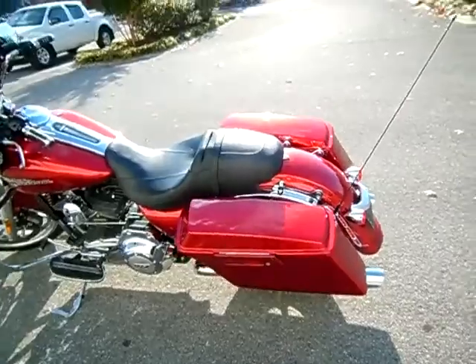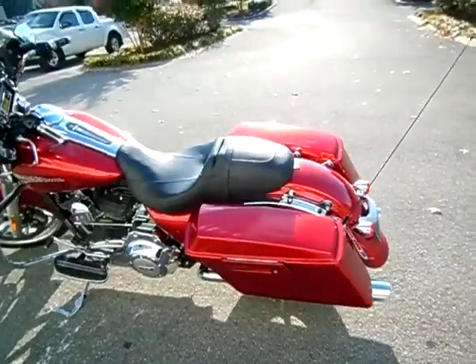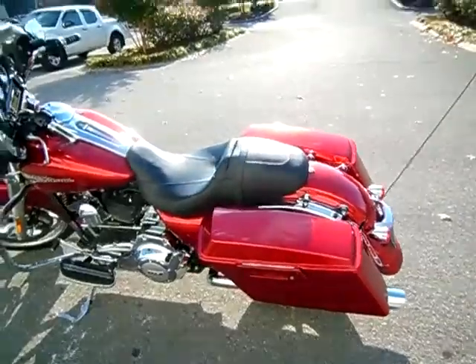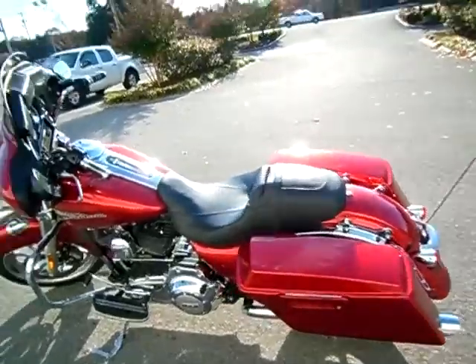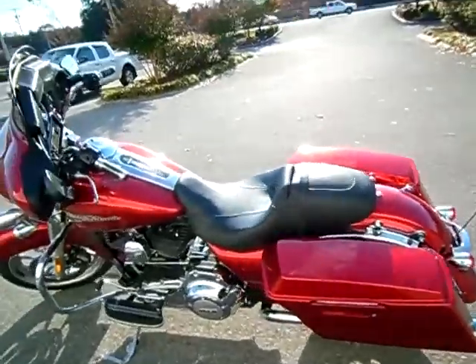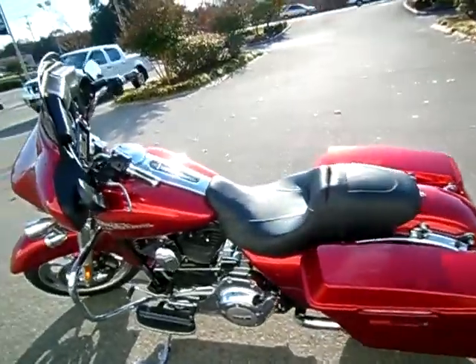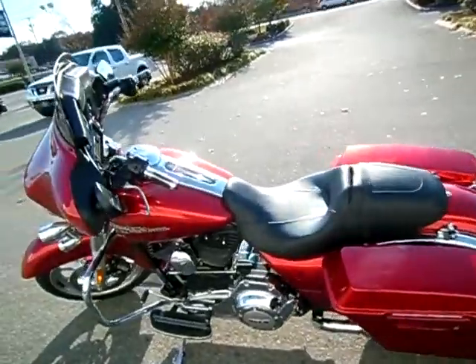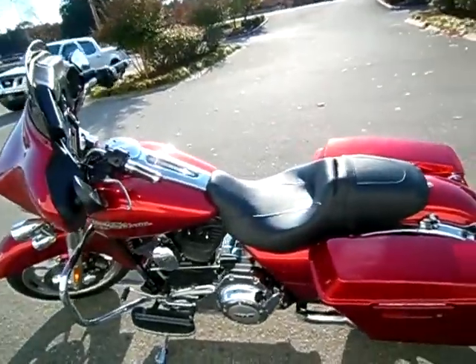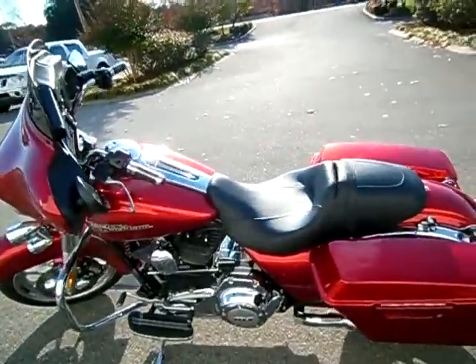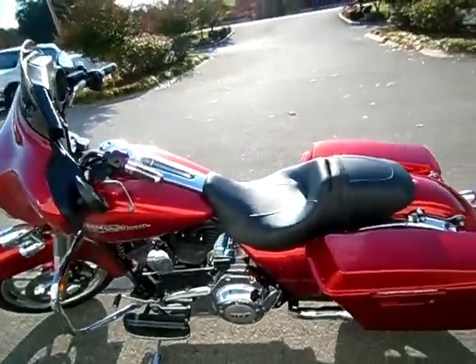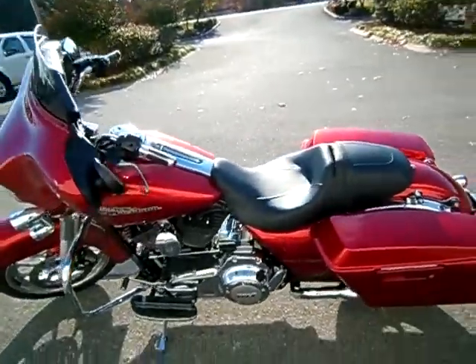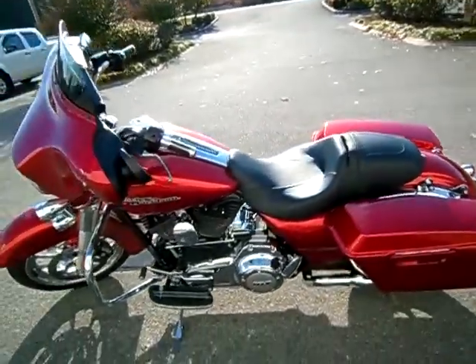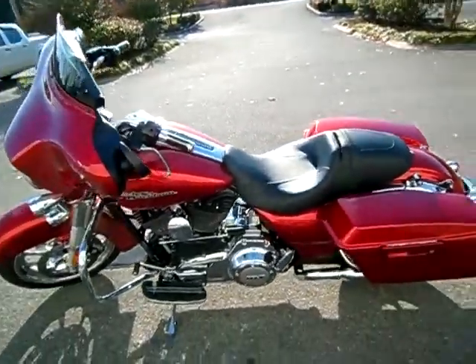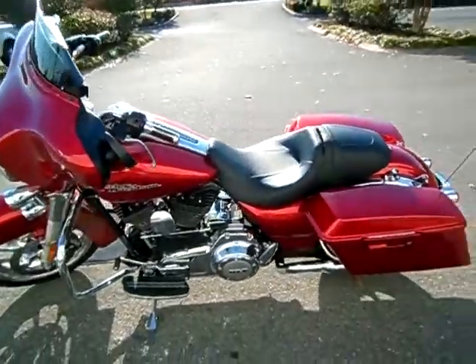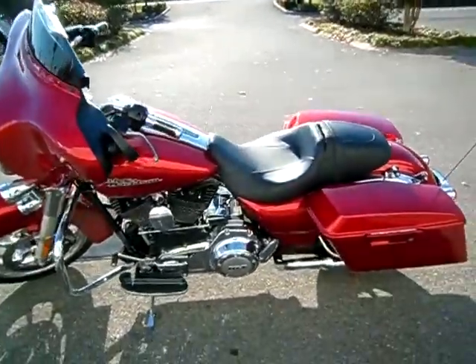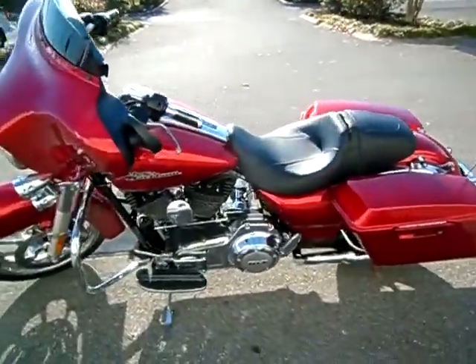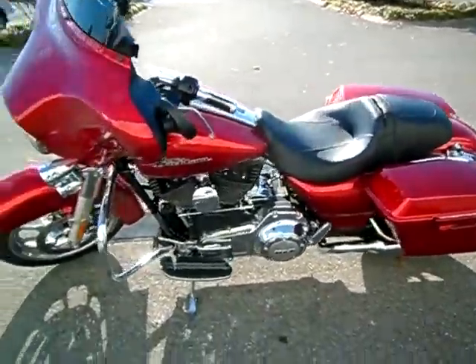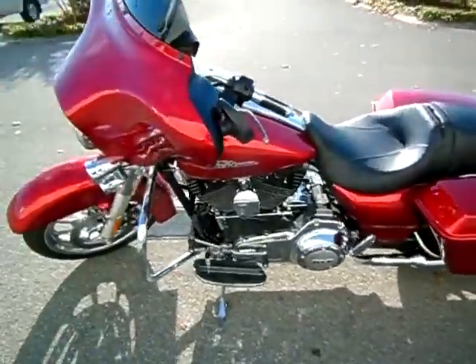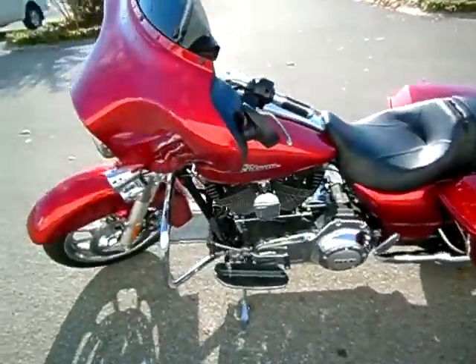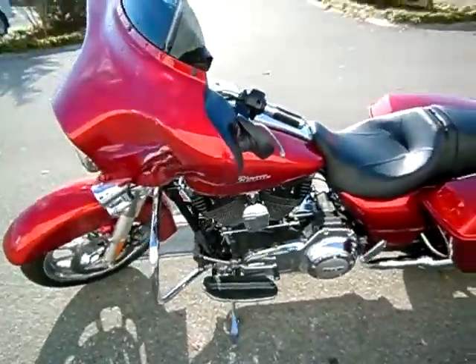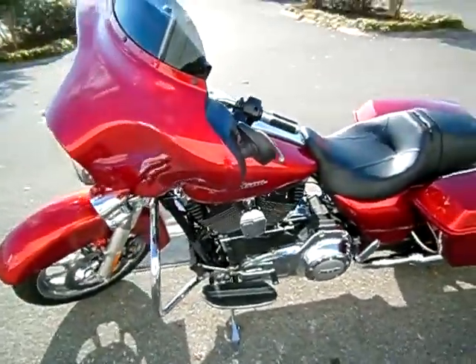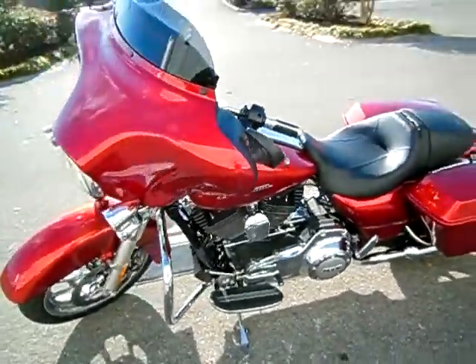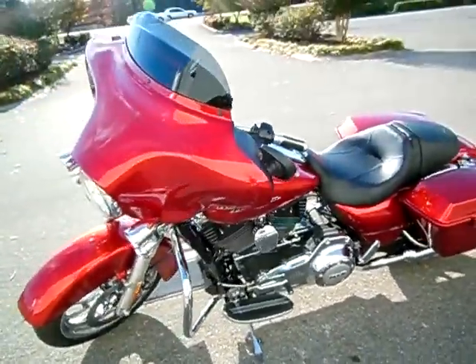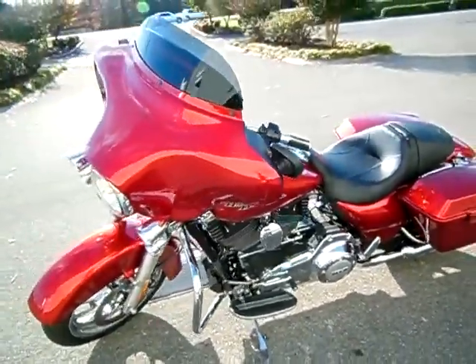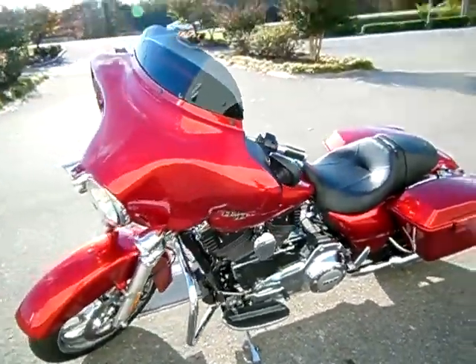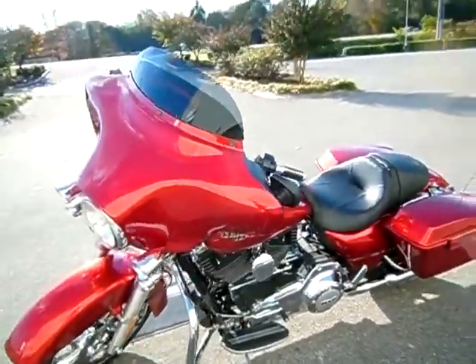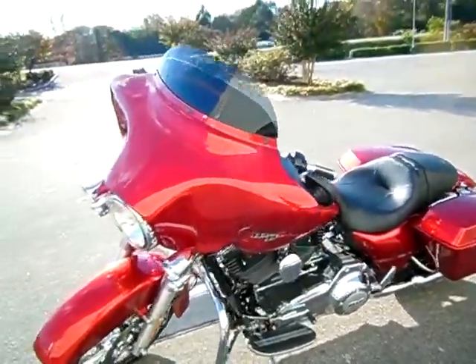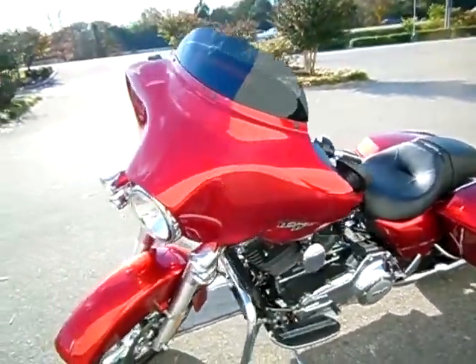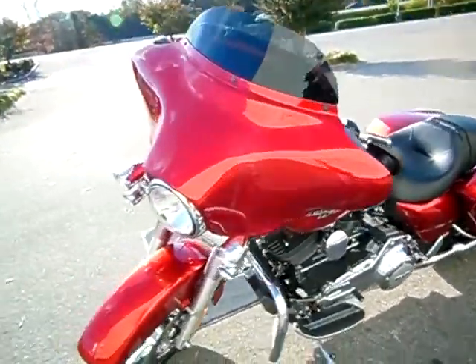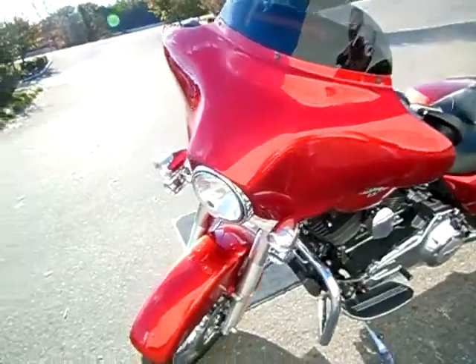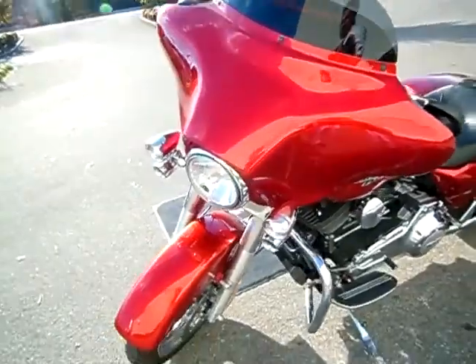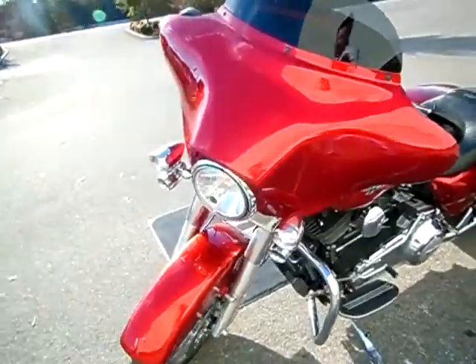Just a reminder, I can ship this motorcycle anywhere in the continent of the United States — simply request that information online and I'll get back to you.